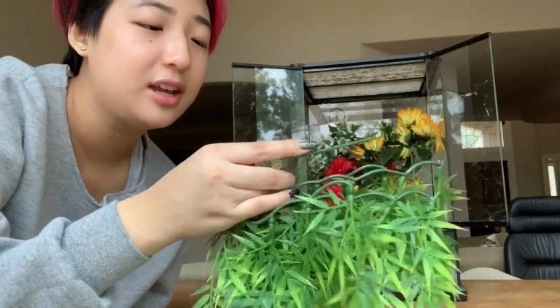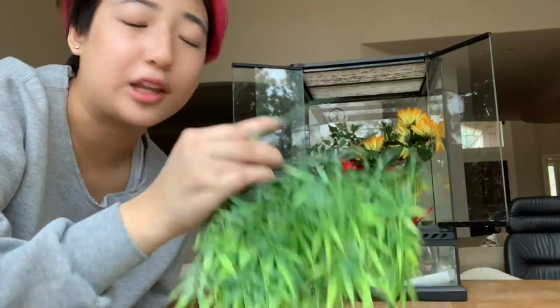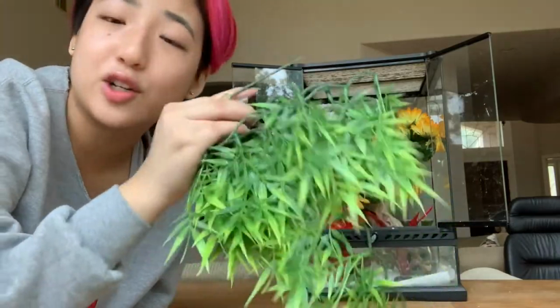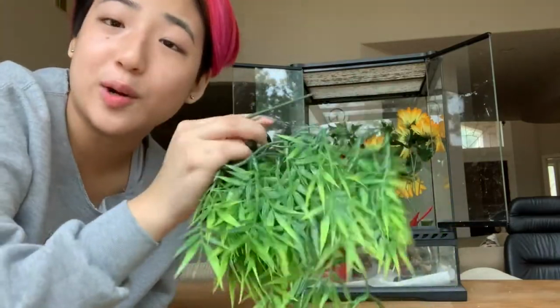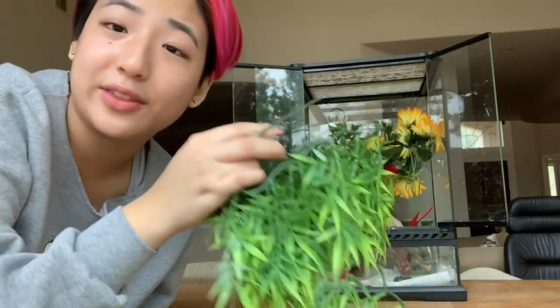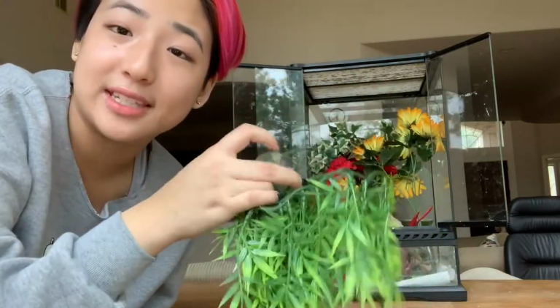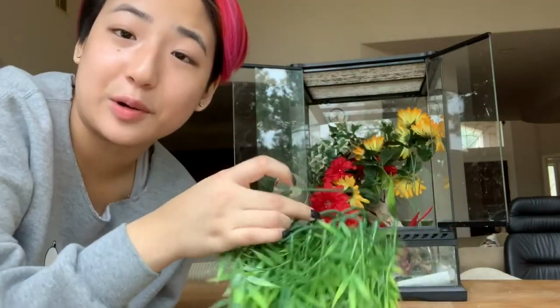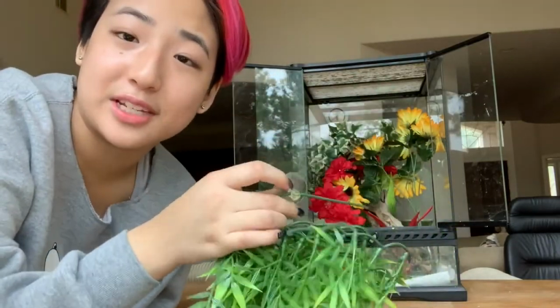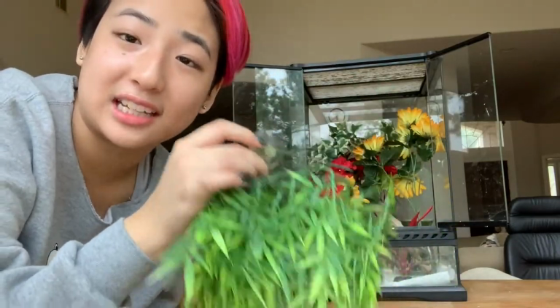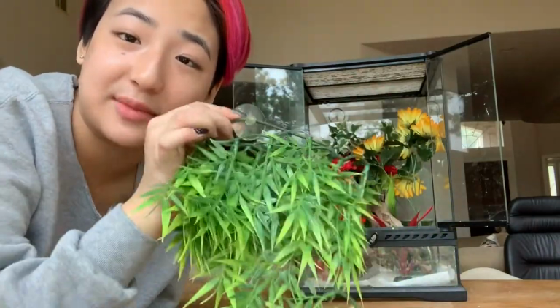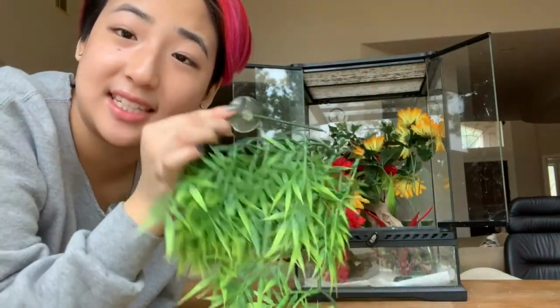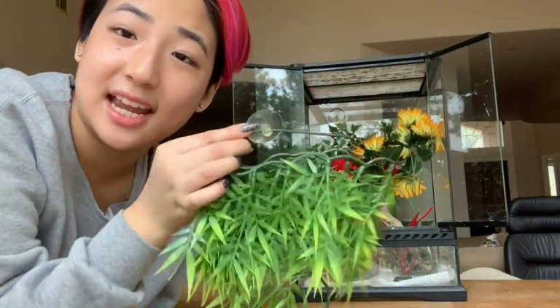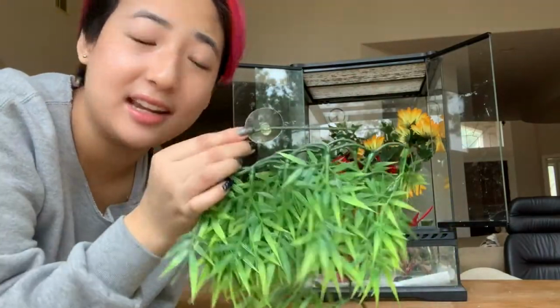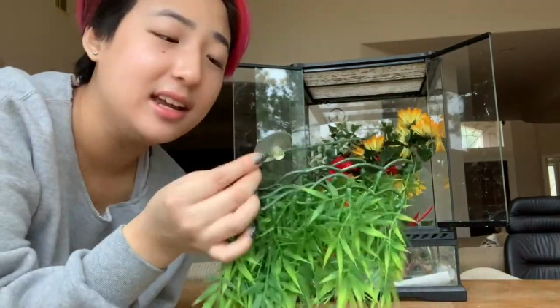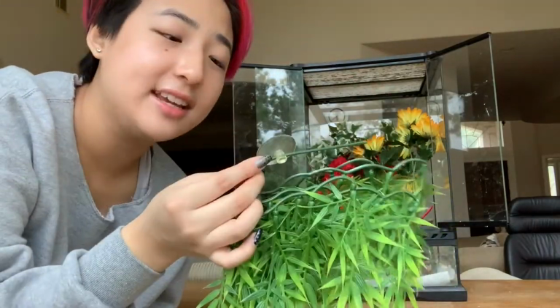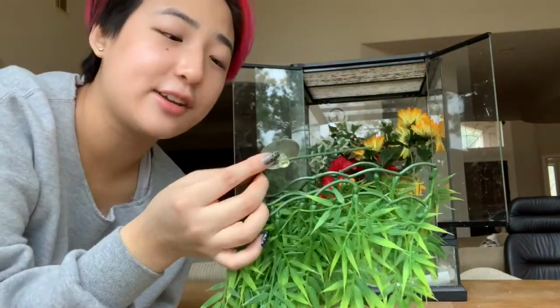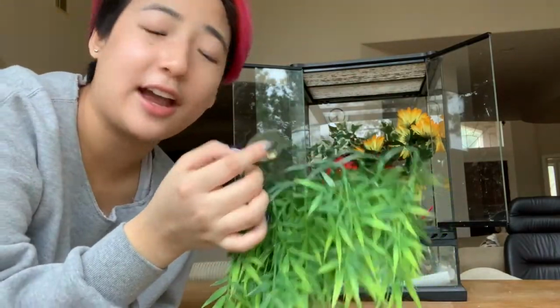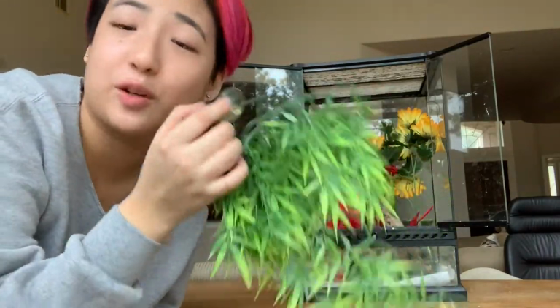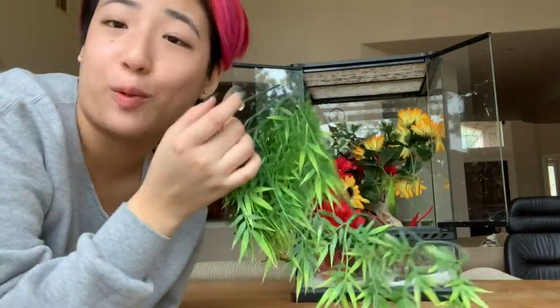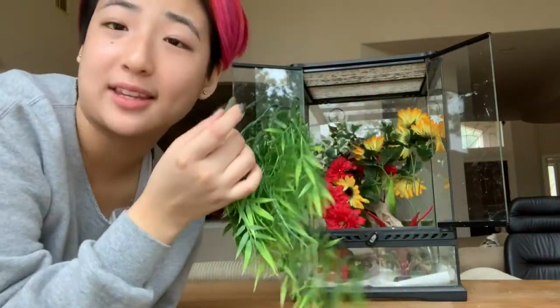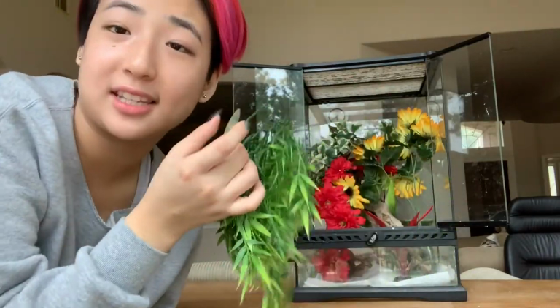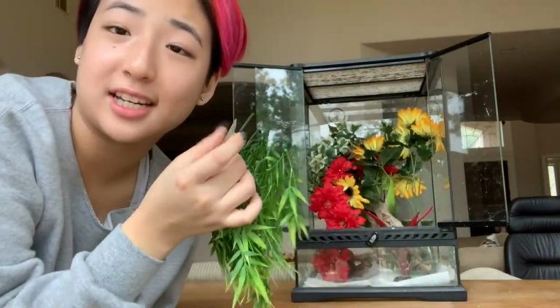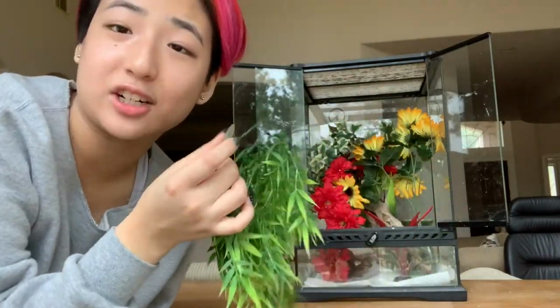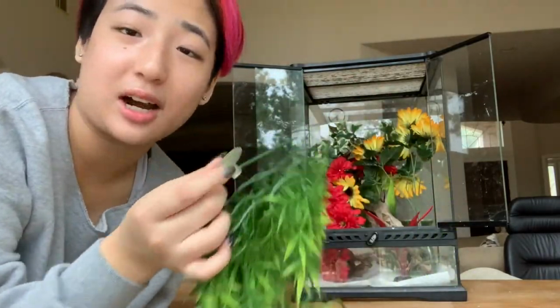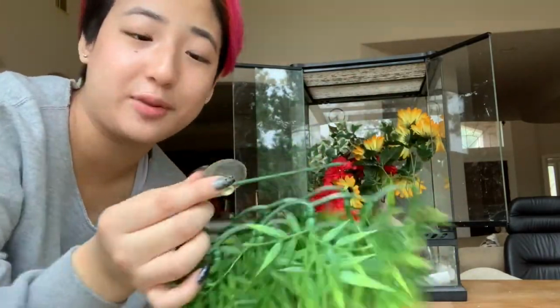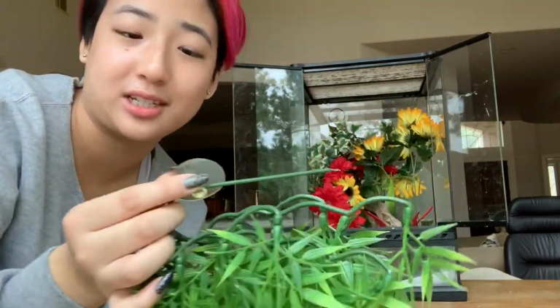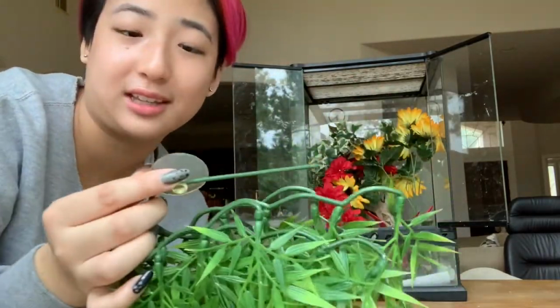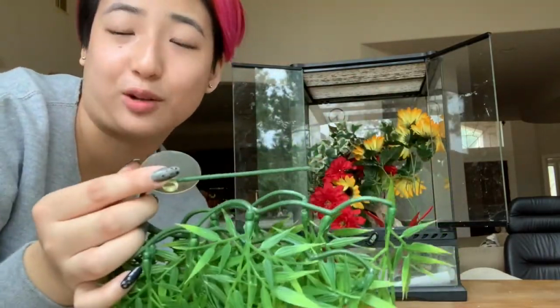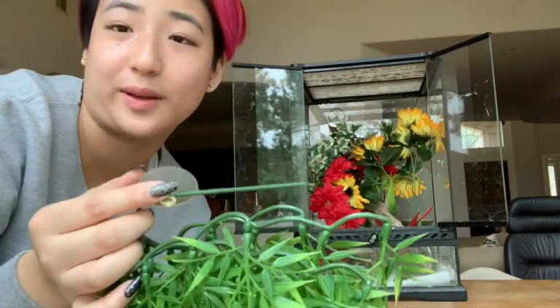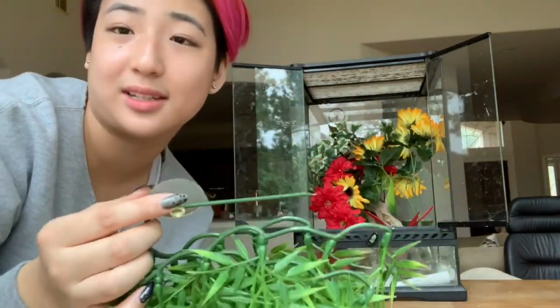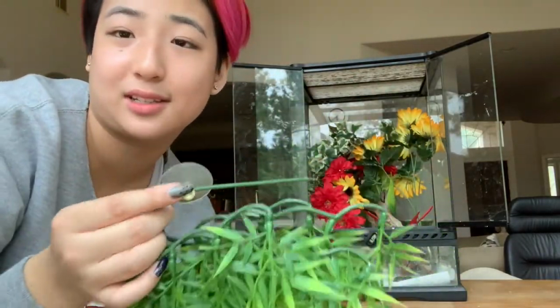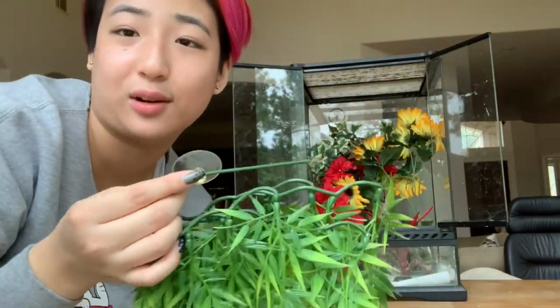The trick with suction cup plants in order to get them to stay is that you have to wet the suction cup just a little bit.